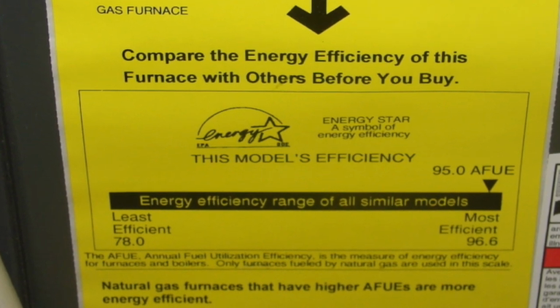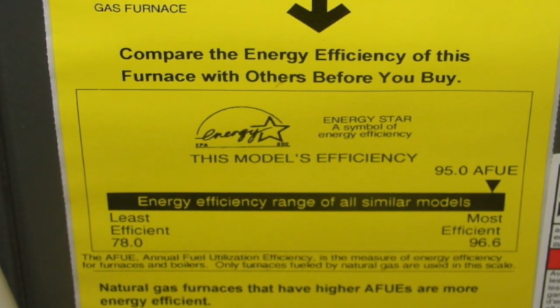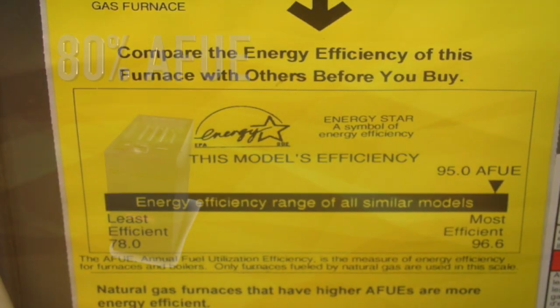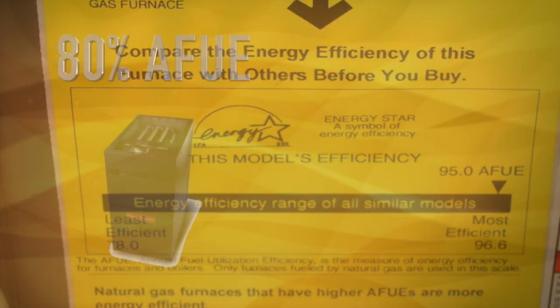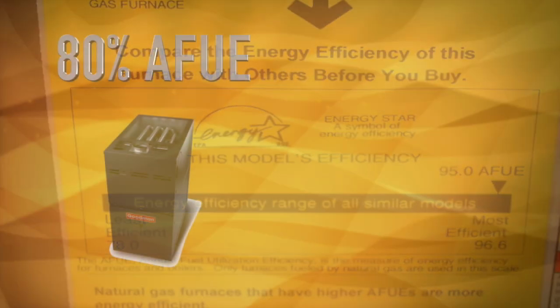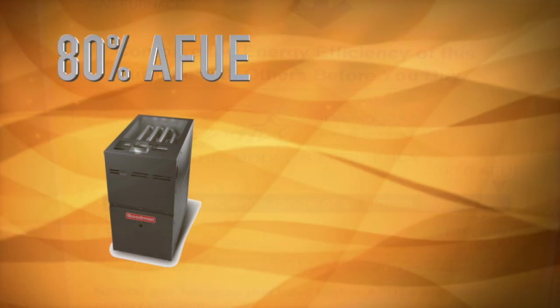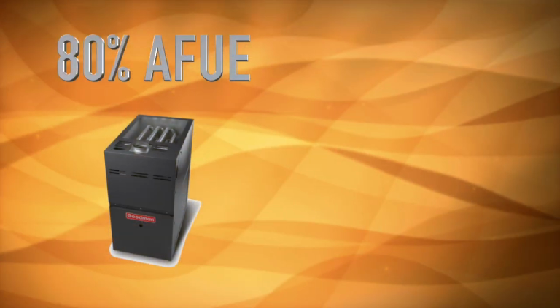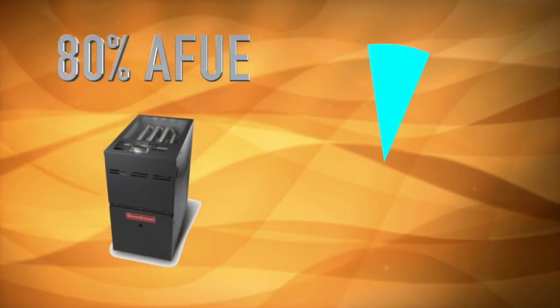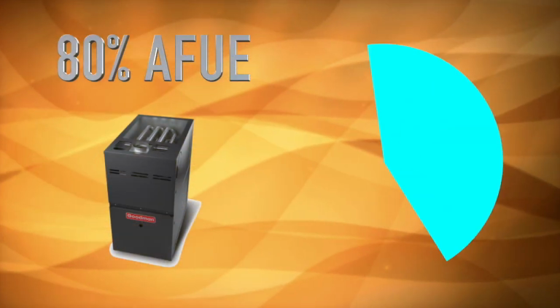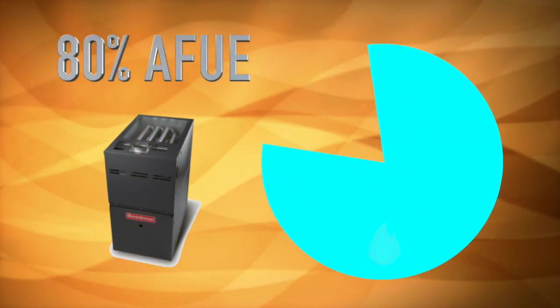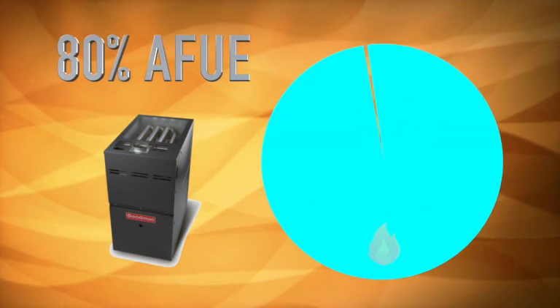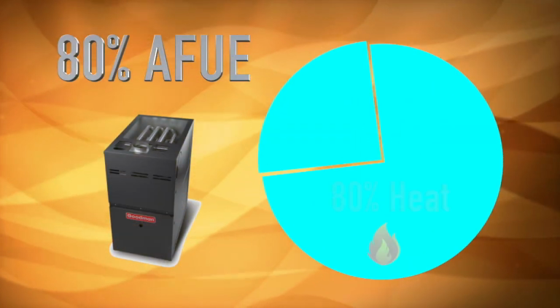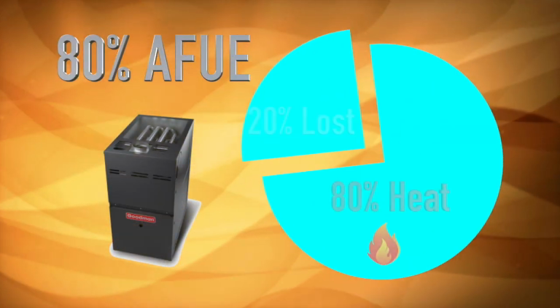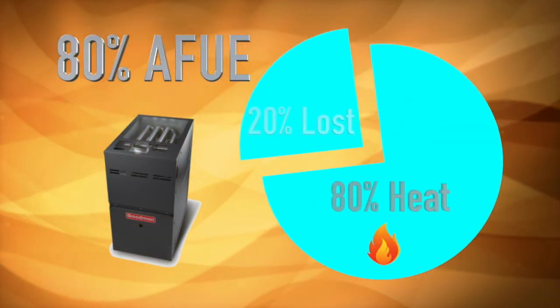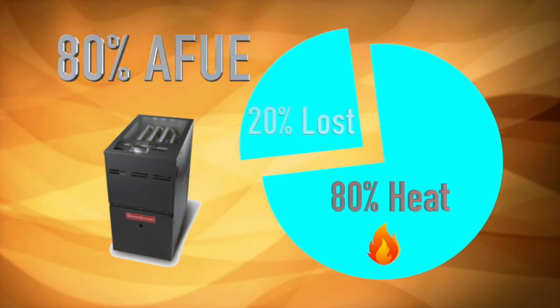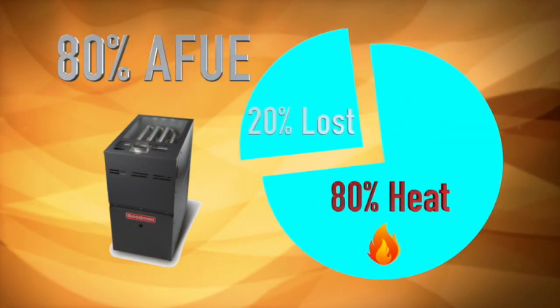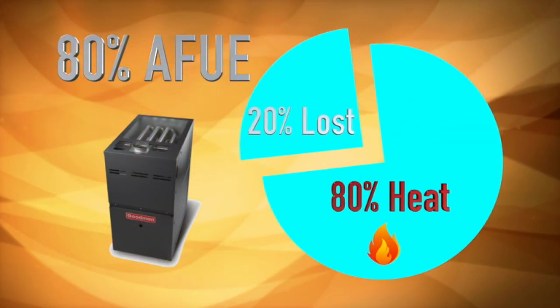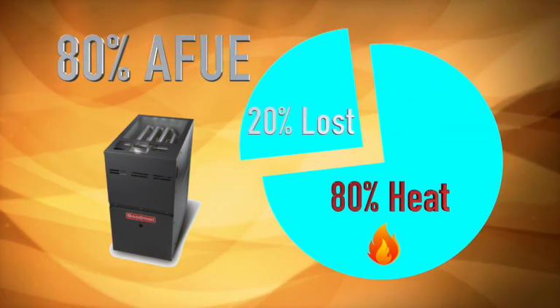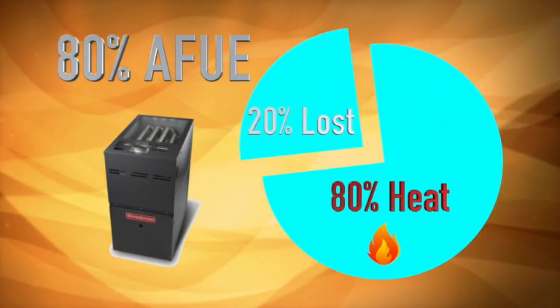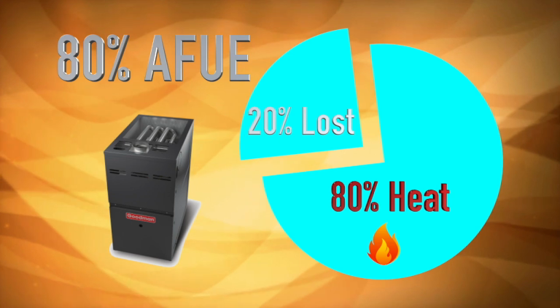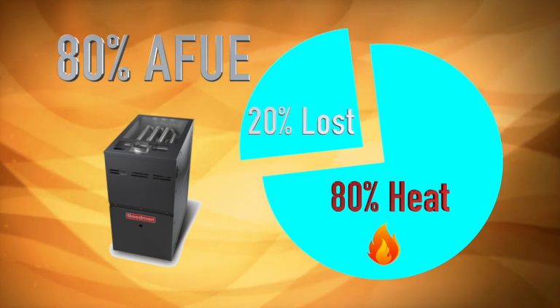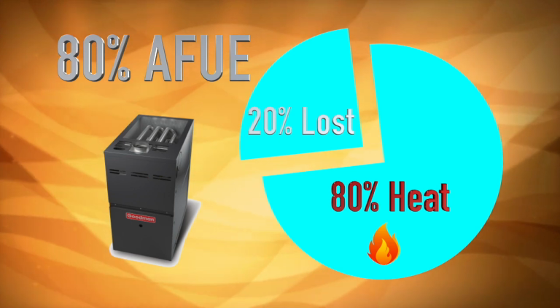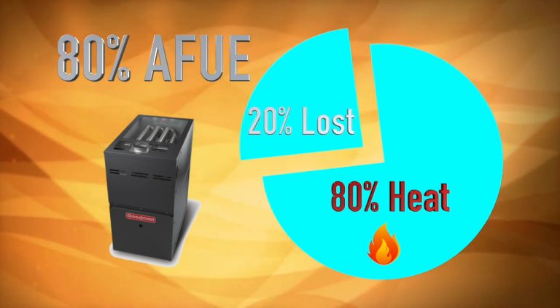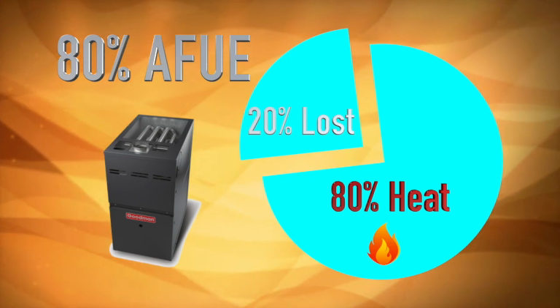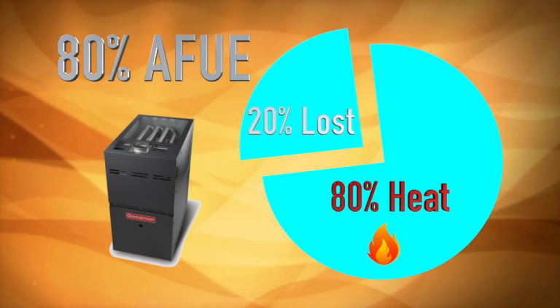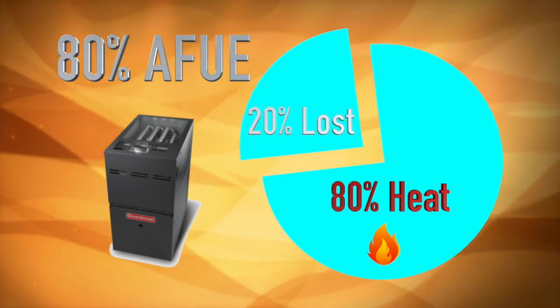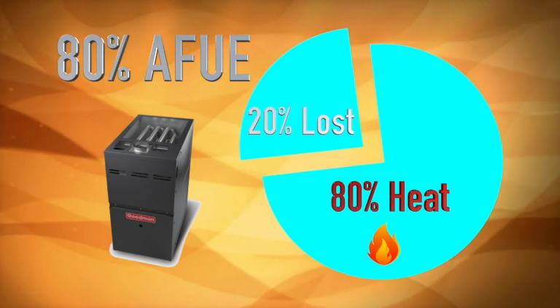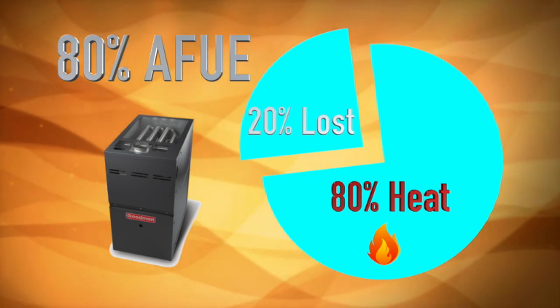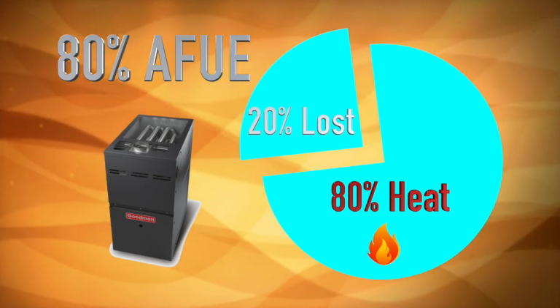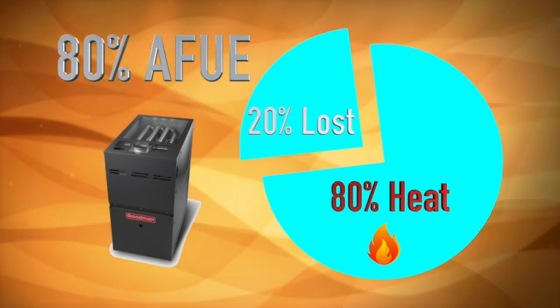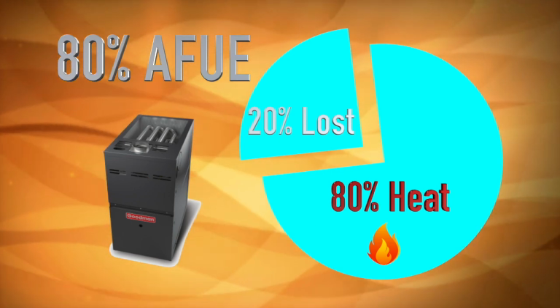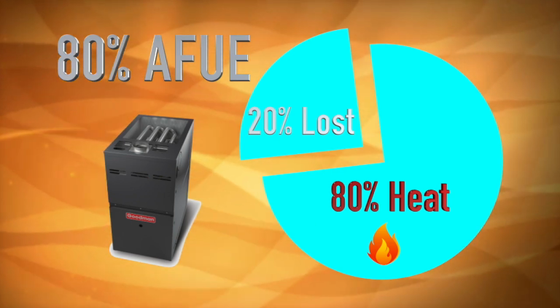If a furnace is rated at 80% AFUE, 20% of the energy used is lost and 80% actually becomes heat.